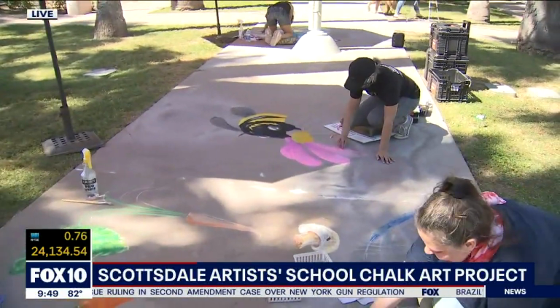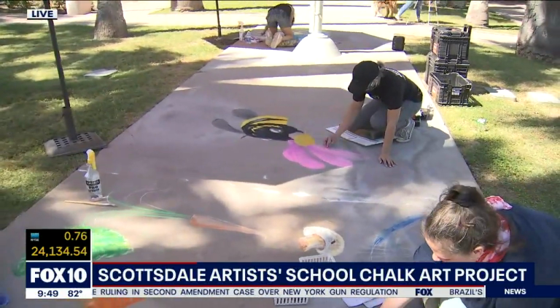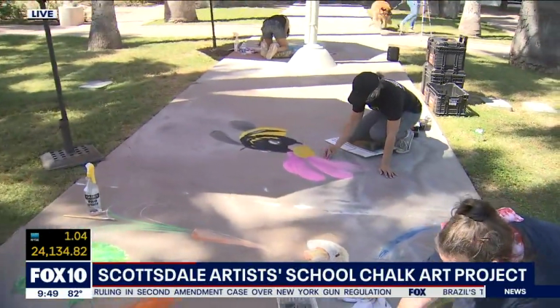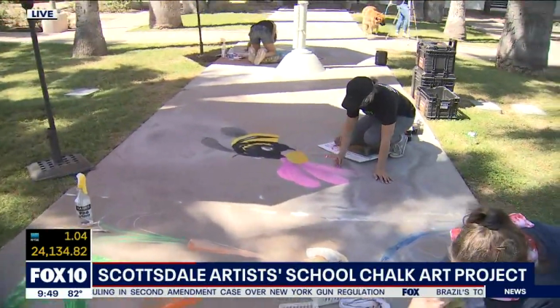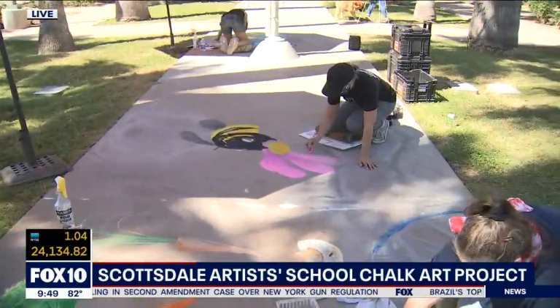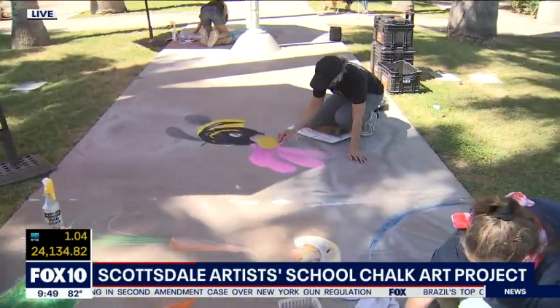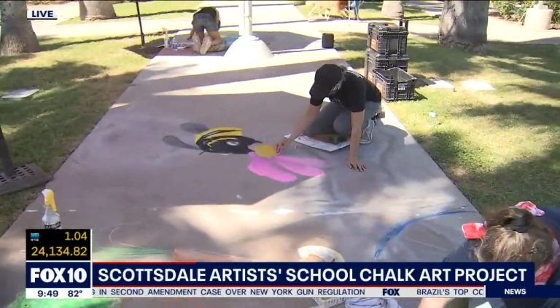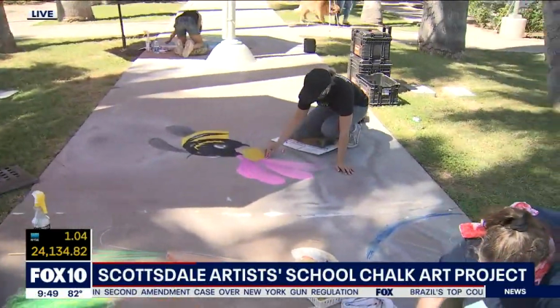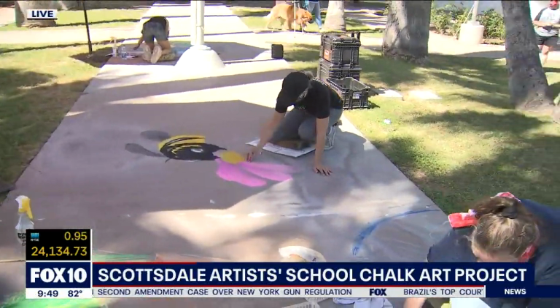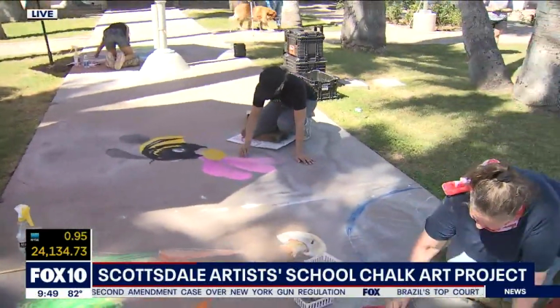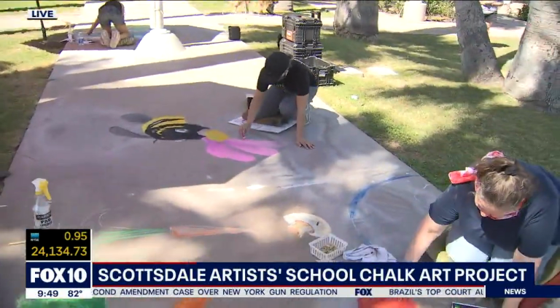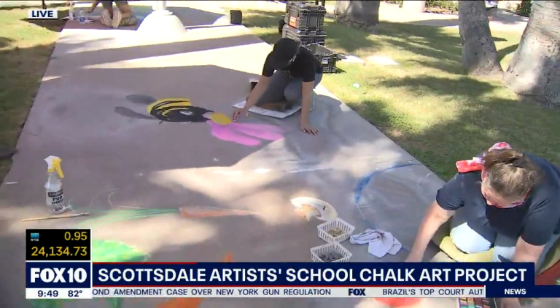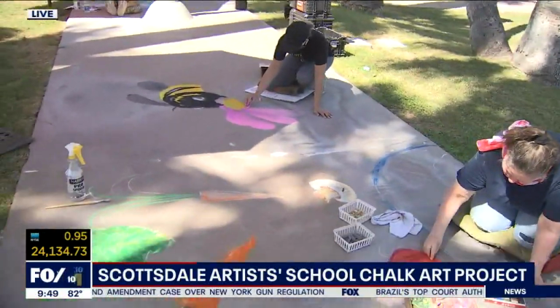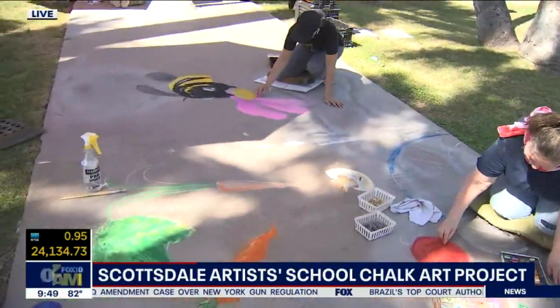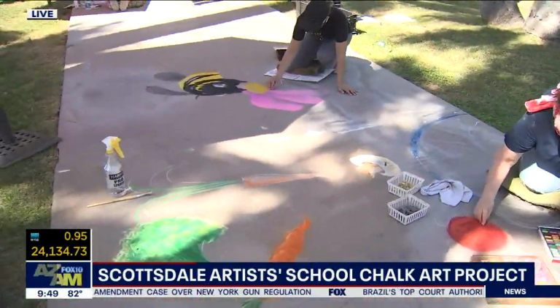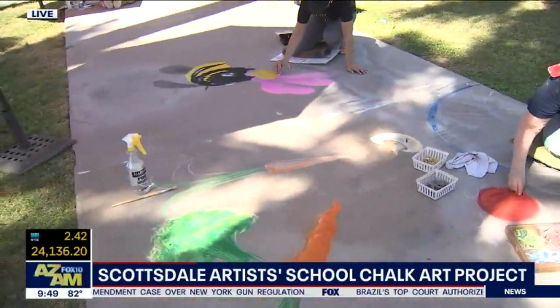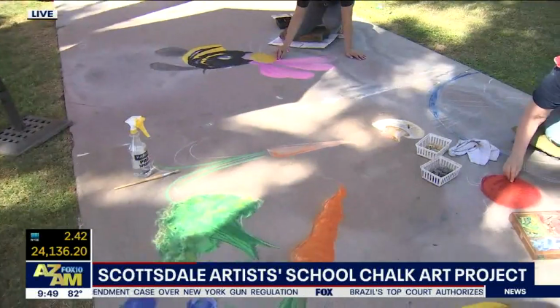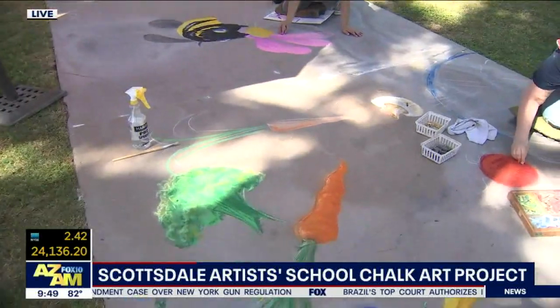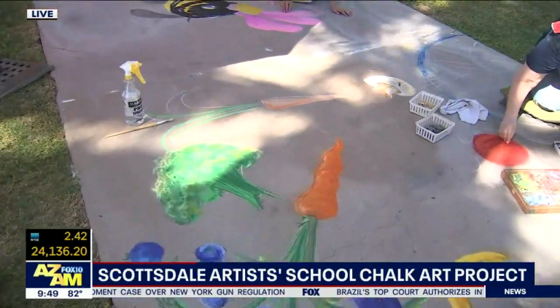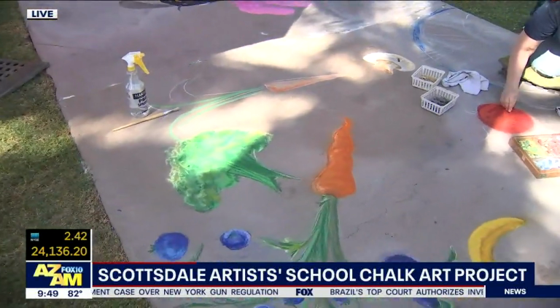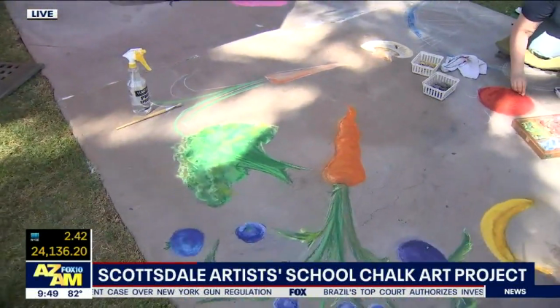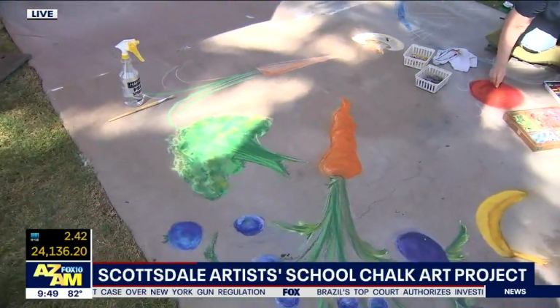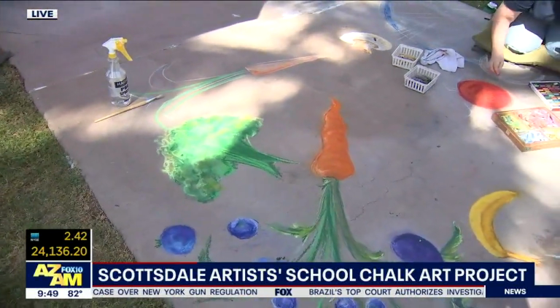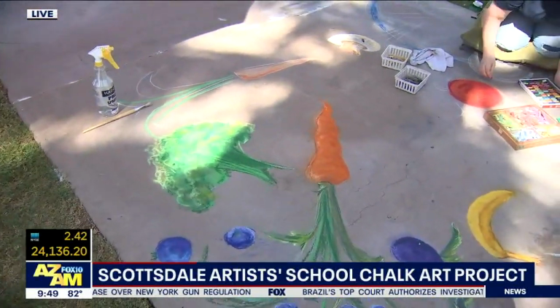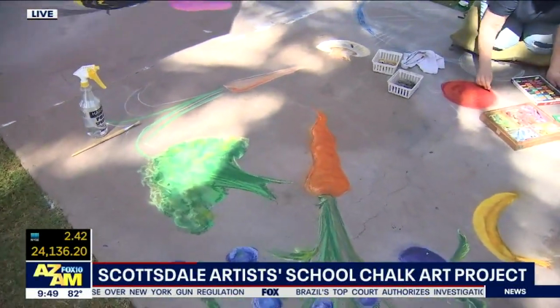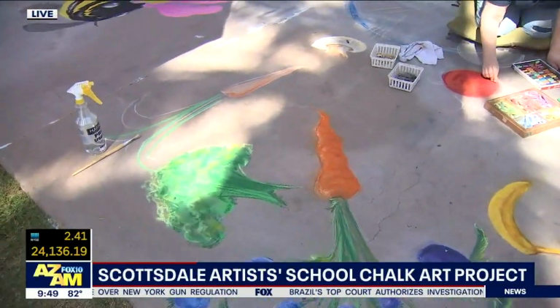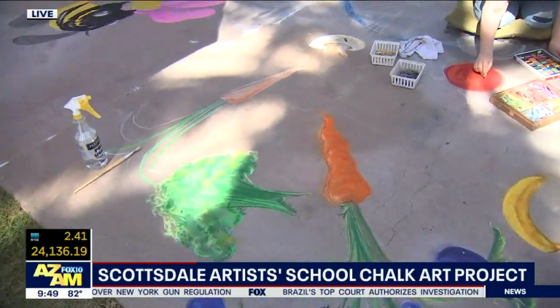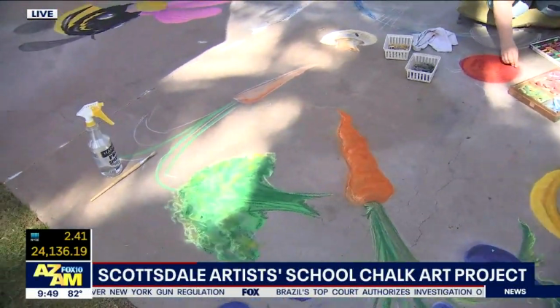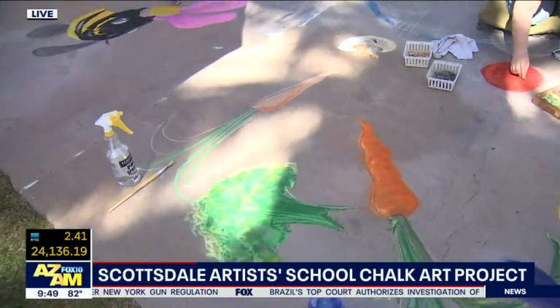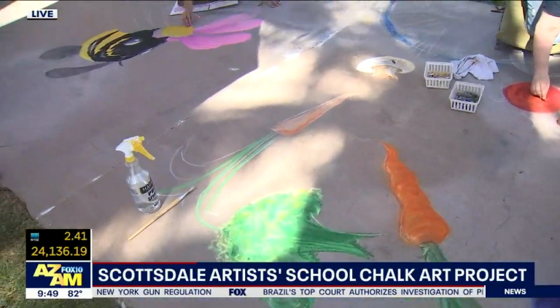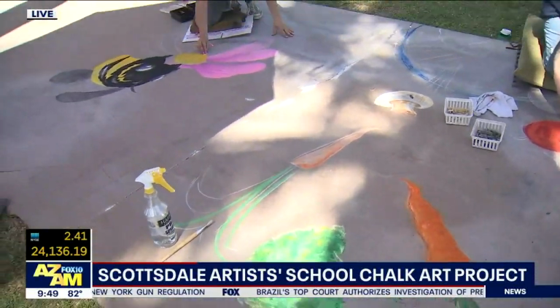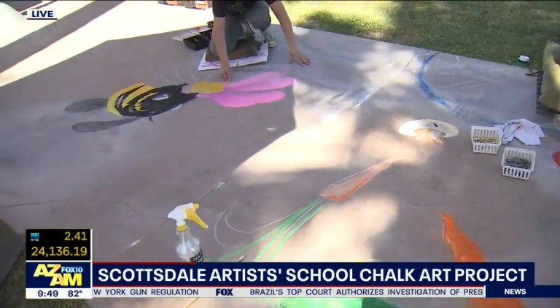Art heals, doesn't it? It does. Art is very powerful and it gives us strength and it helps us heal.